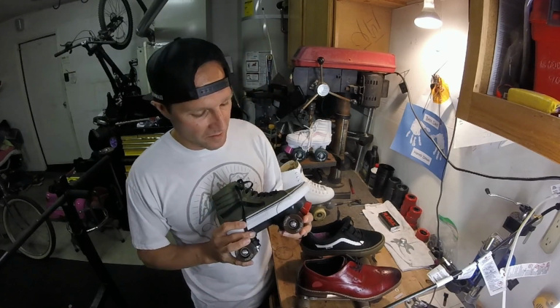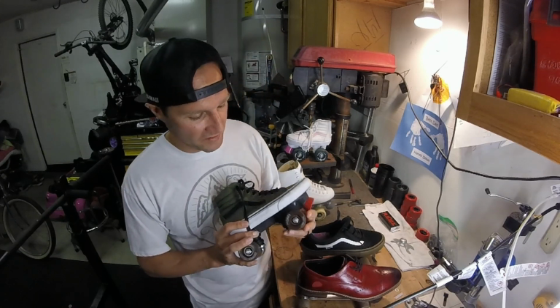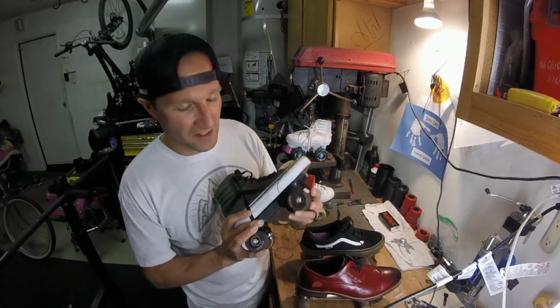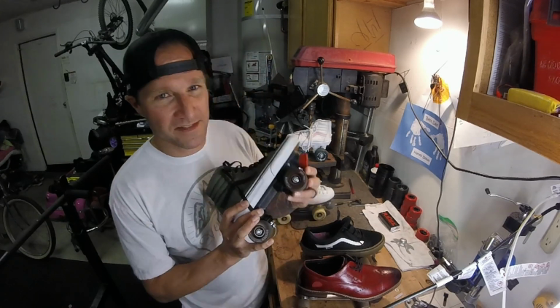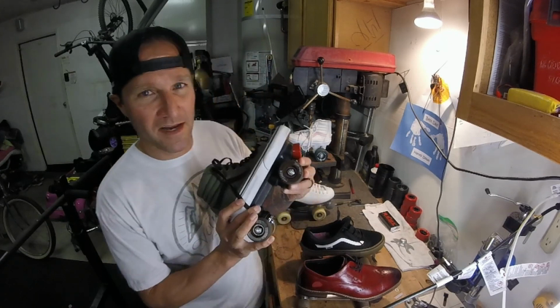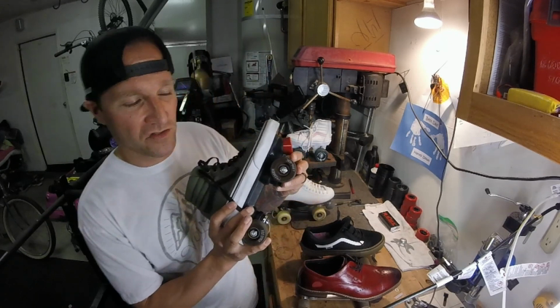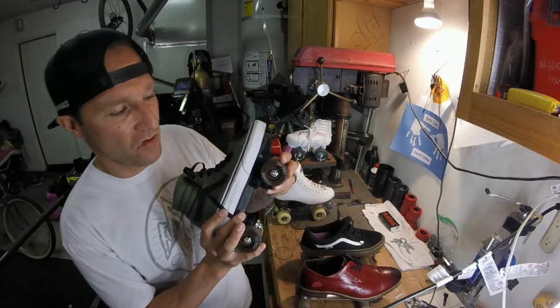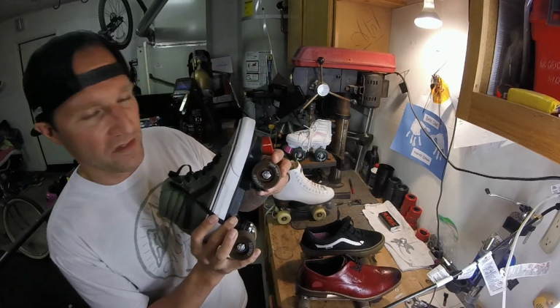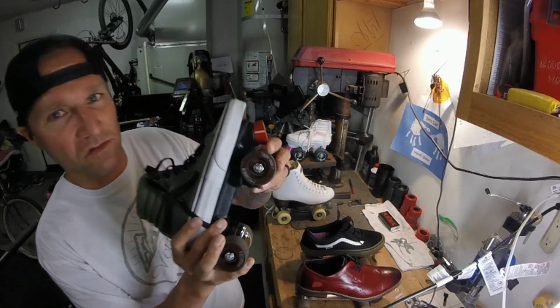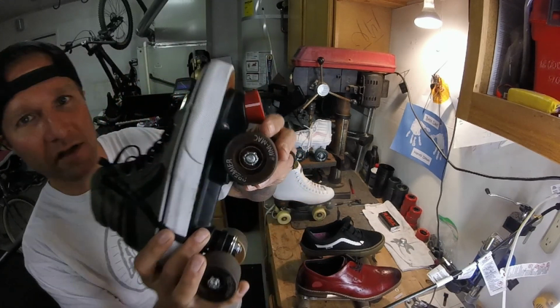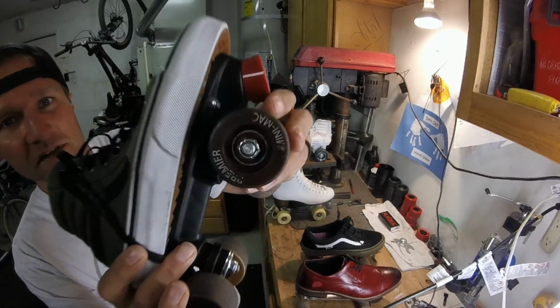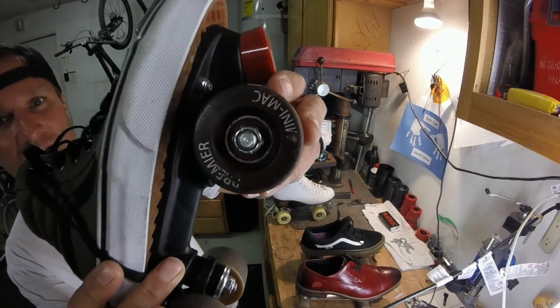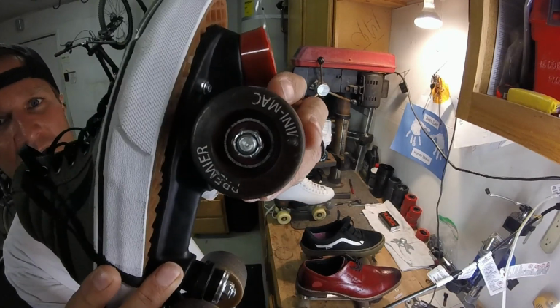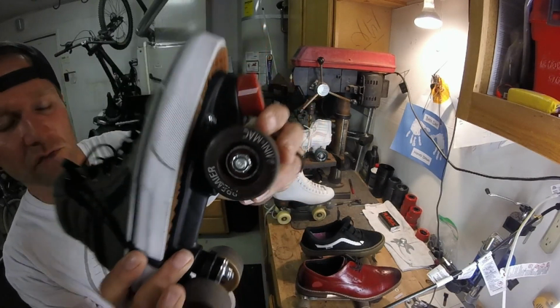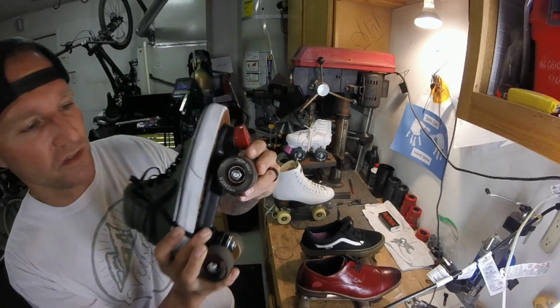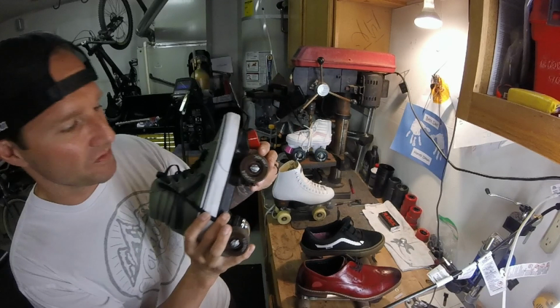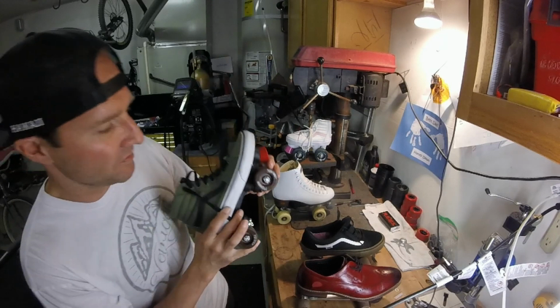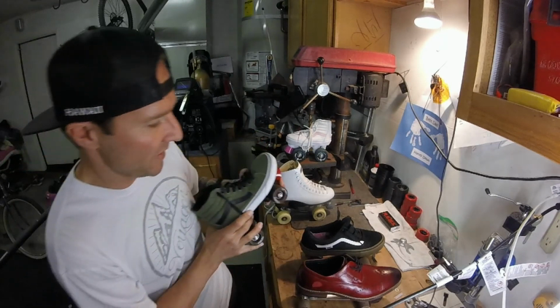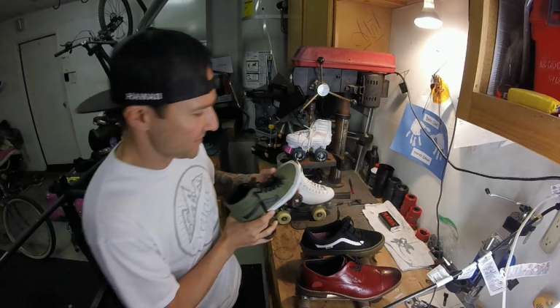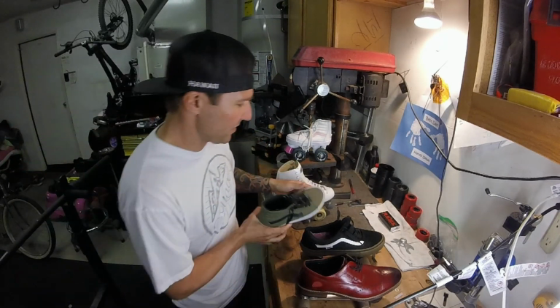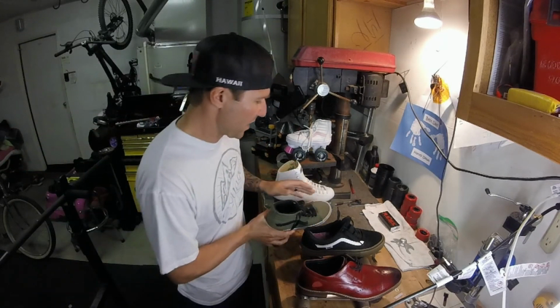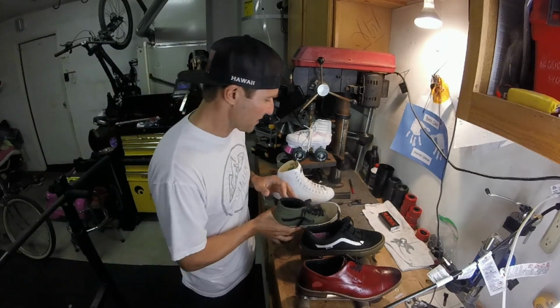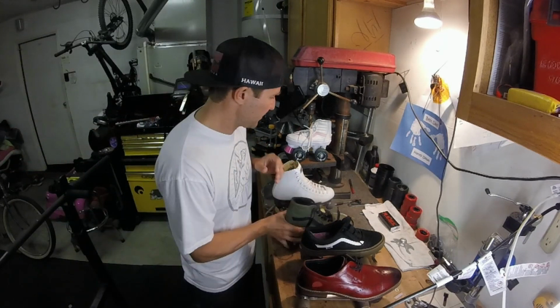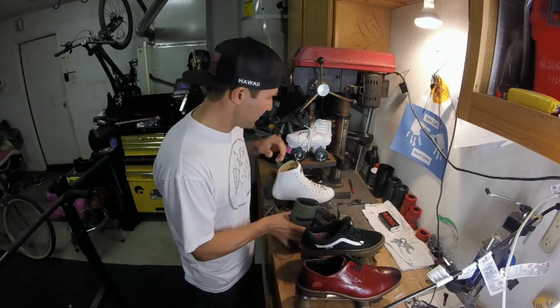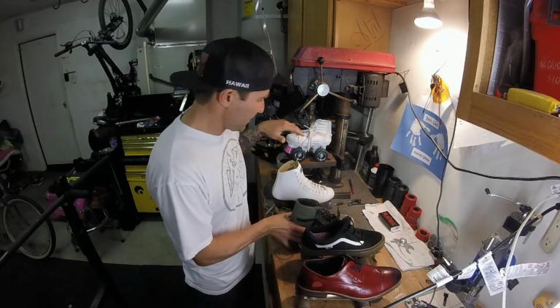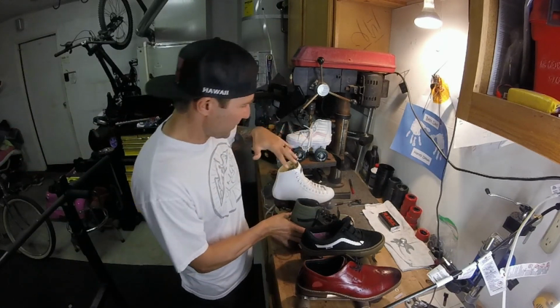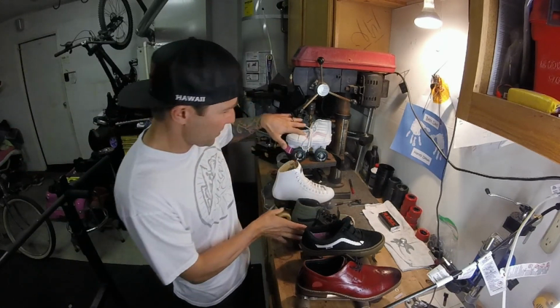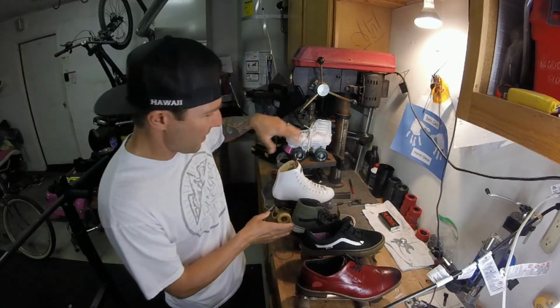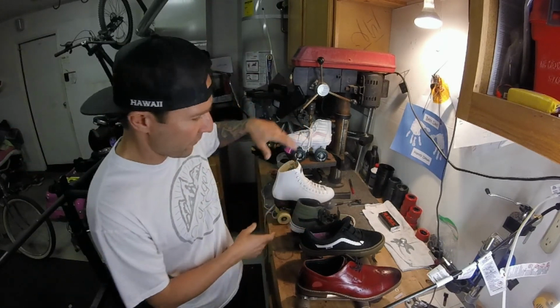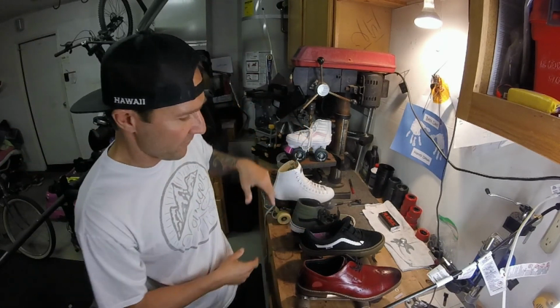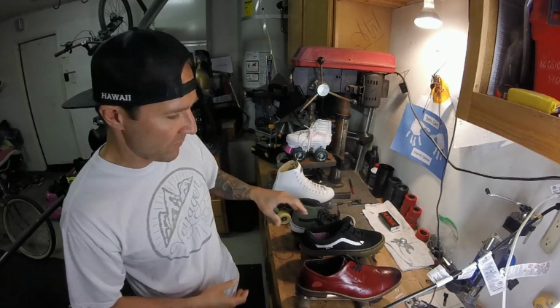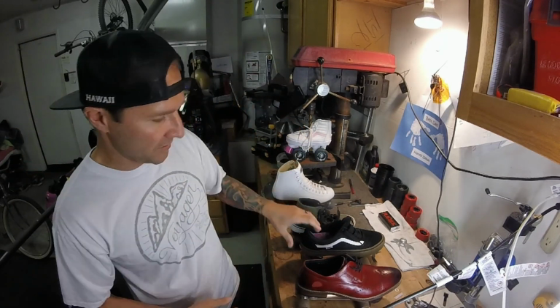My son is 10 years old and he loves these wheels. They're about 70 bucks. The urethane Roller Bones here are about 45 bucks.